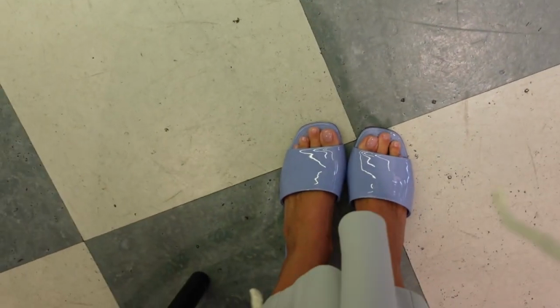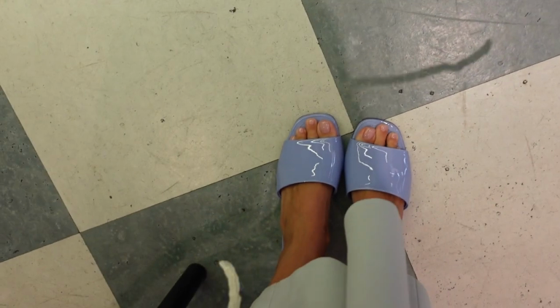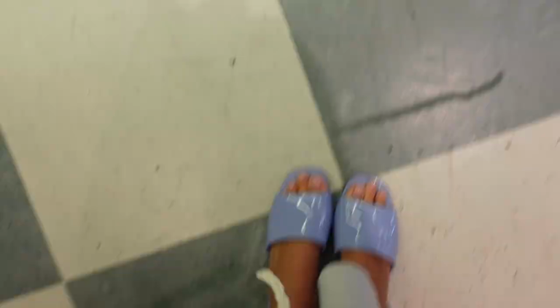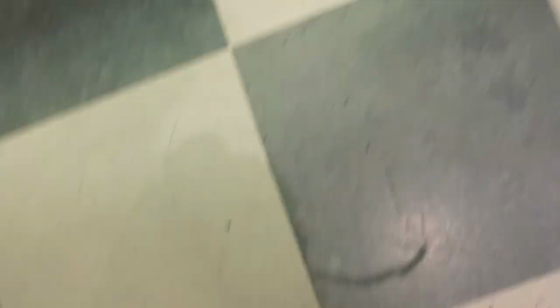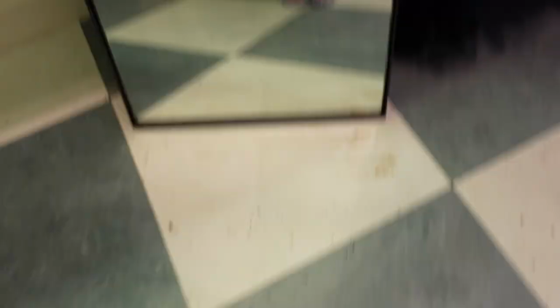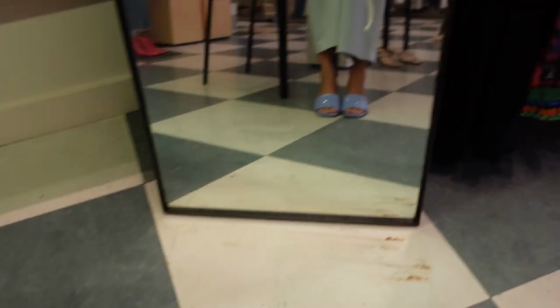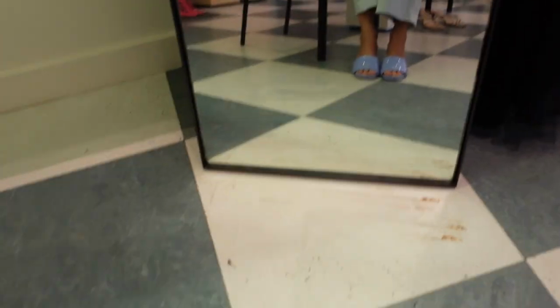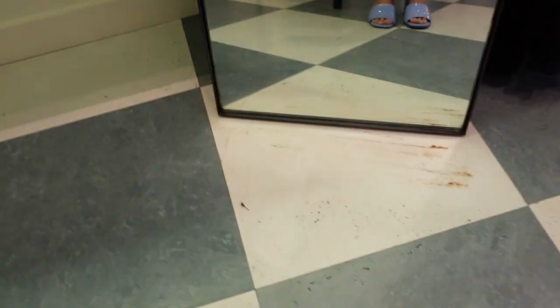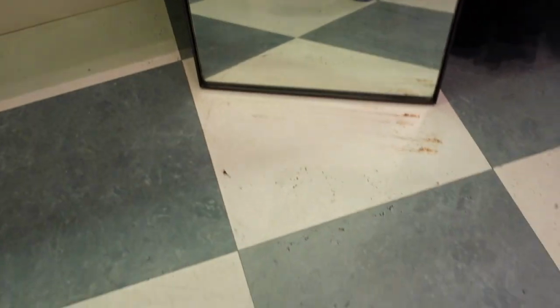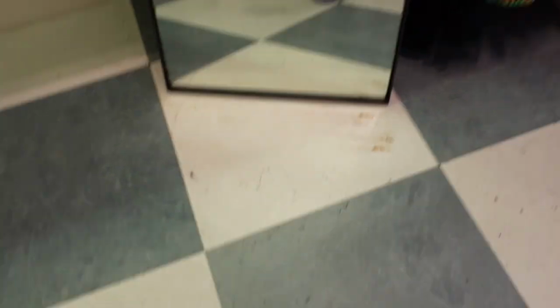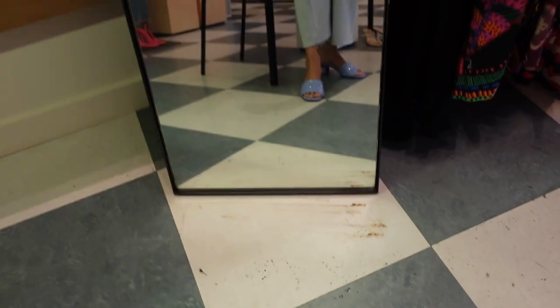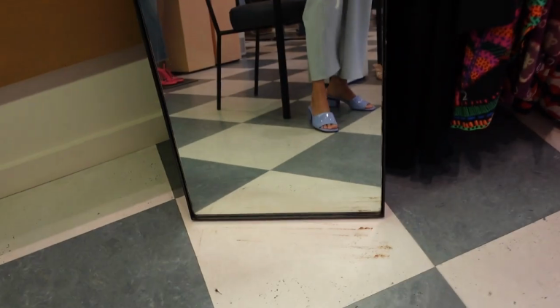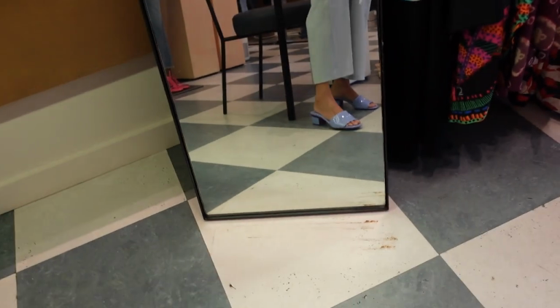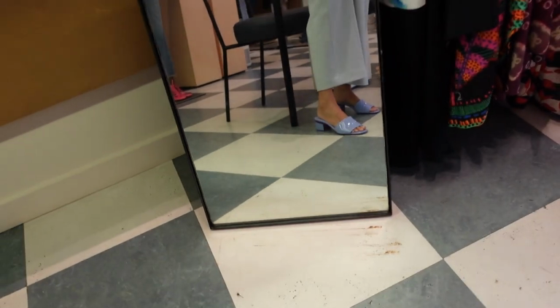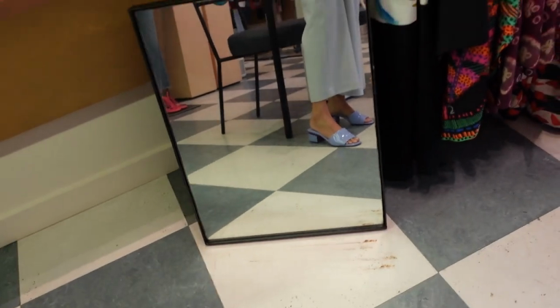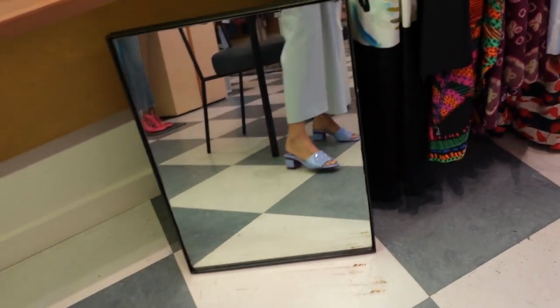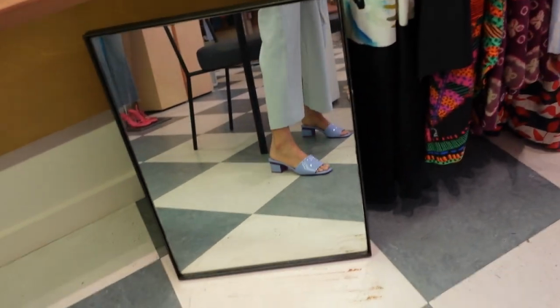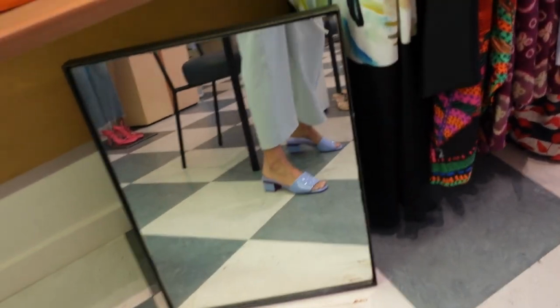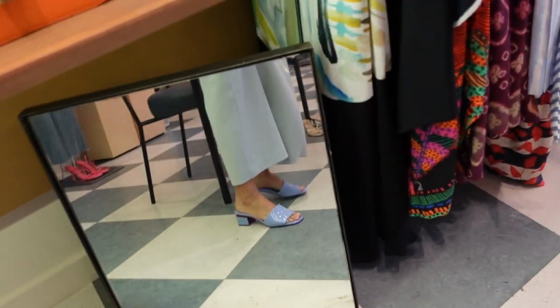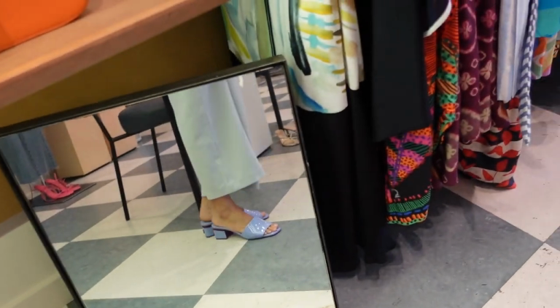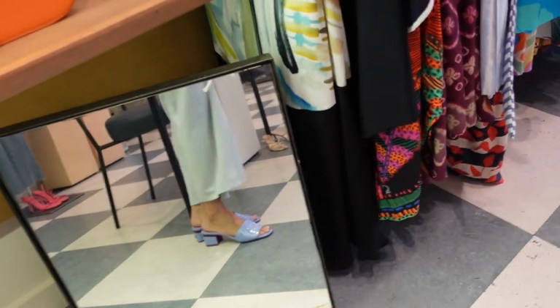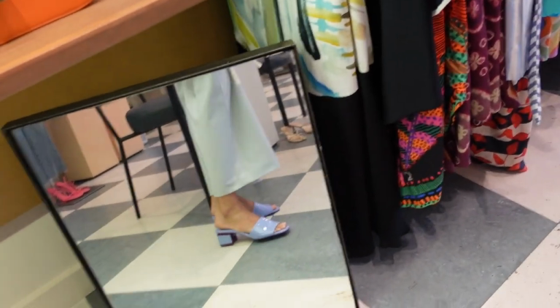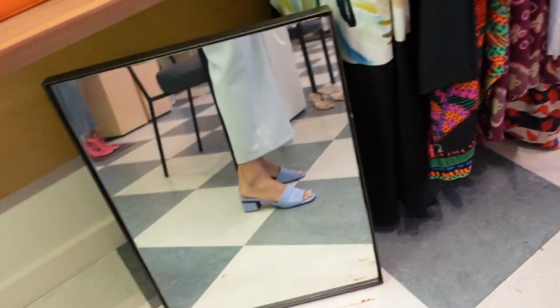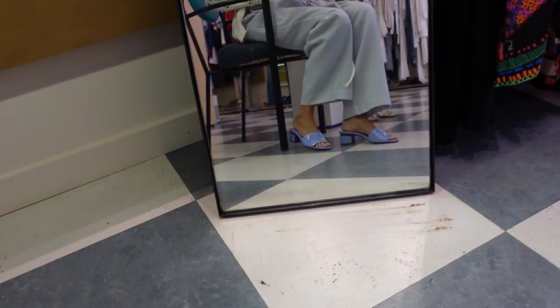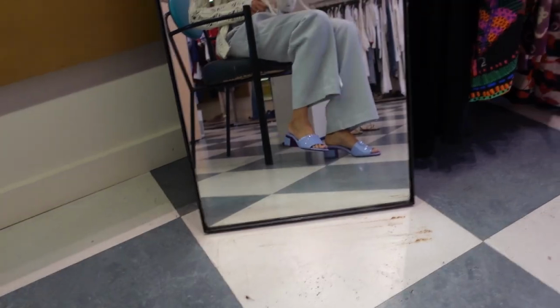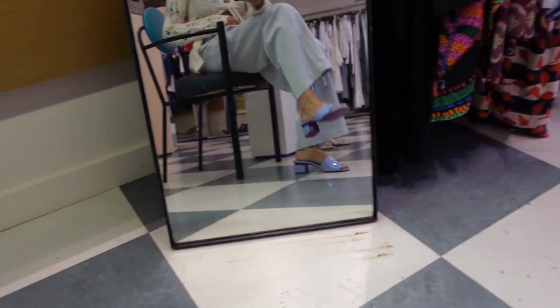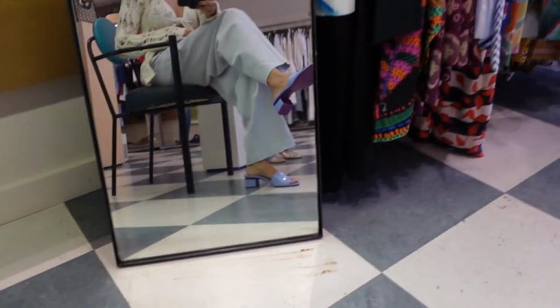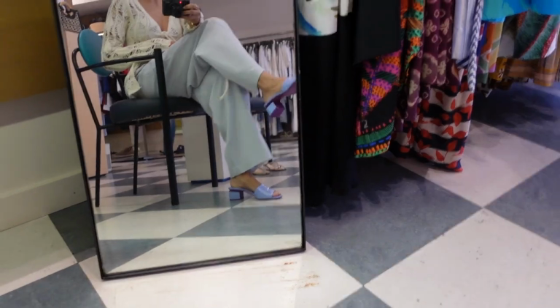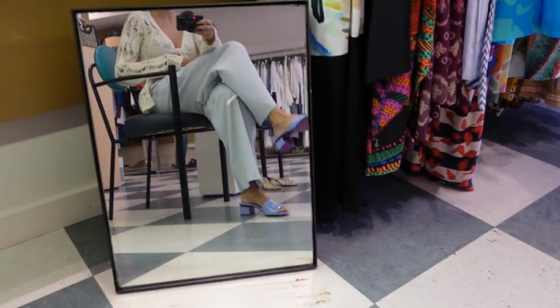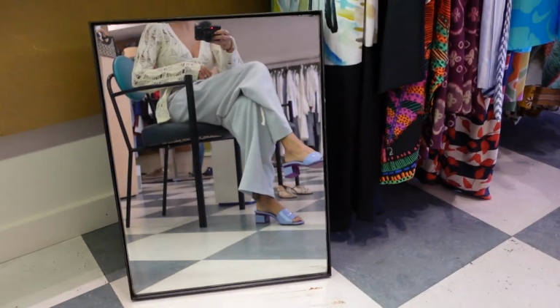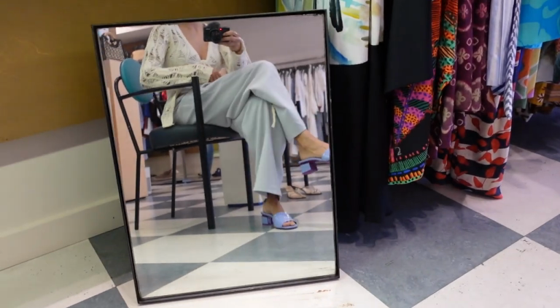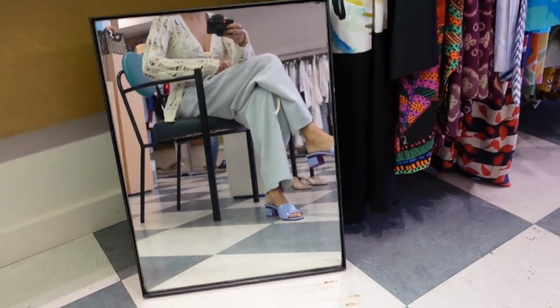Oh my god, they're so cute! Isn't it amazing how this trend of shoes came back? My mom used to wear them all the time.